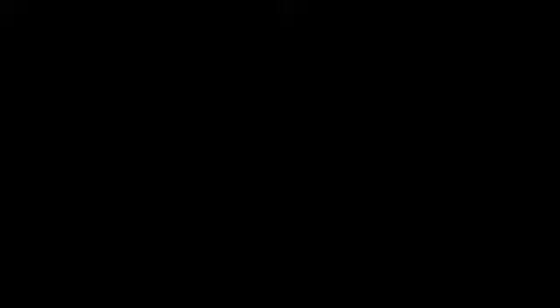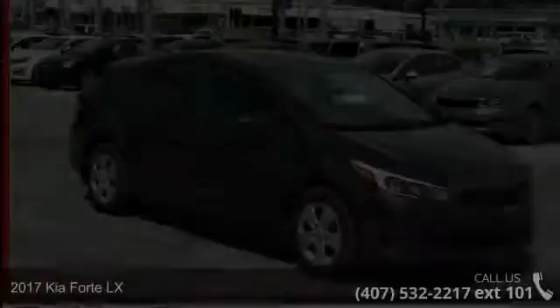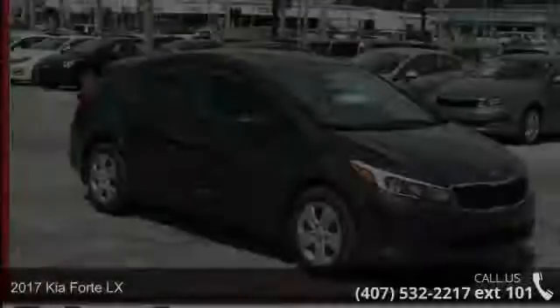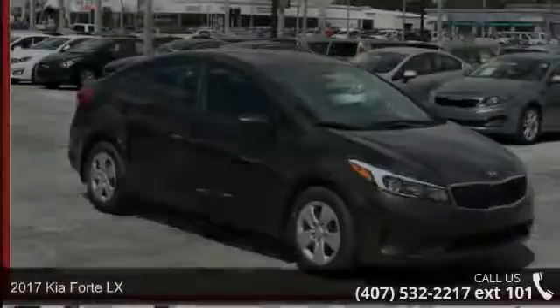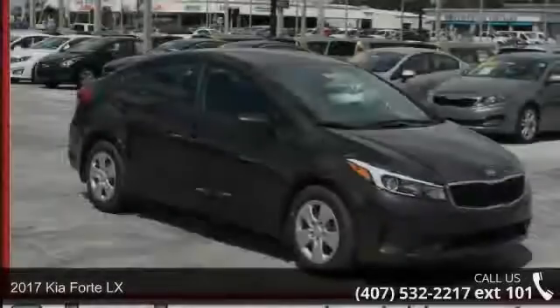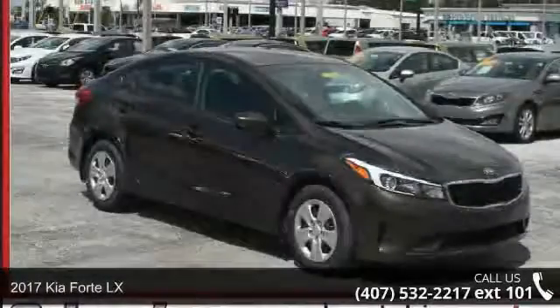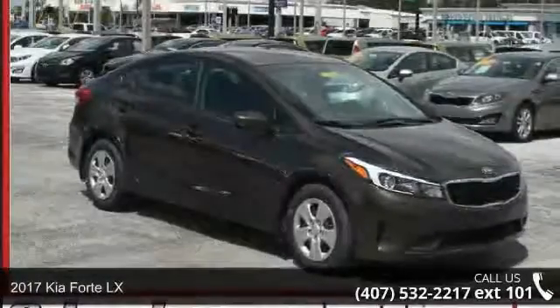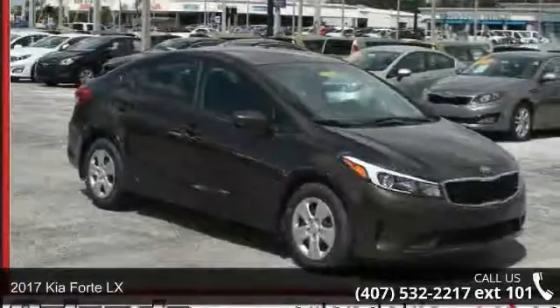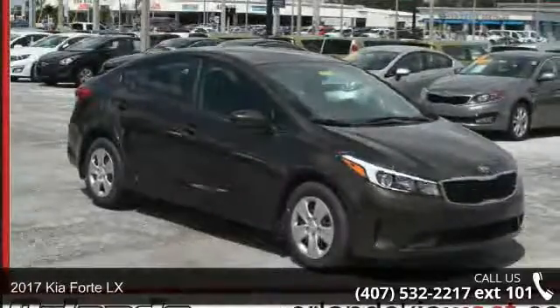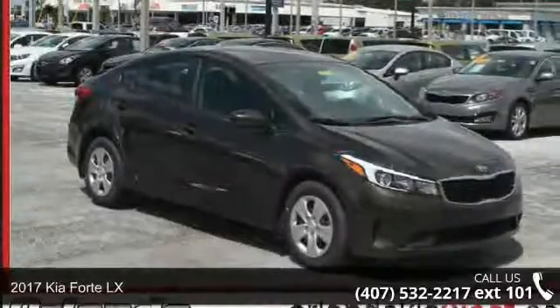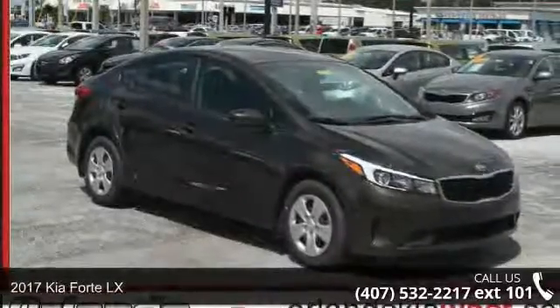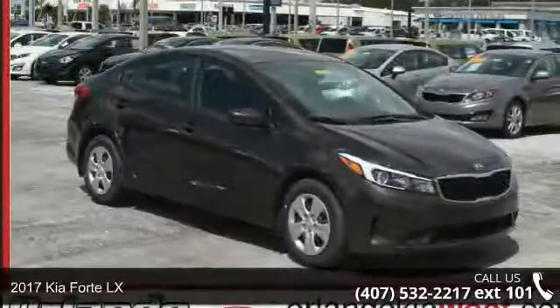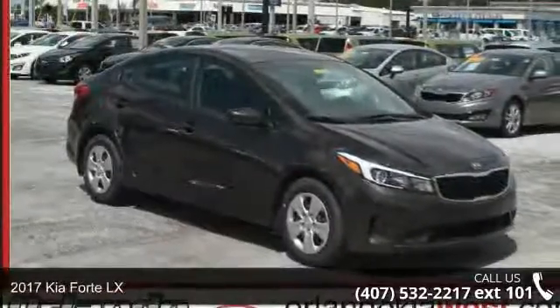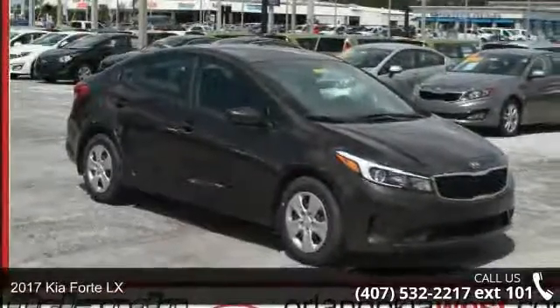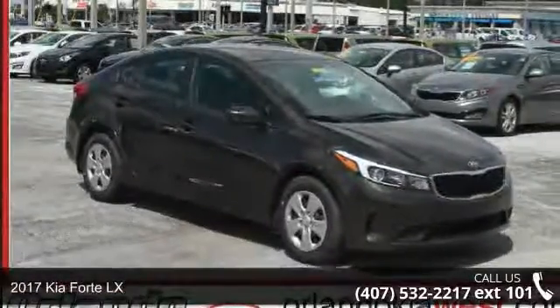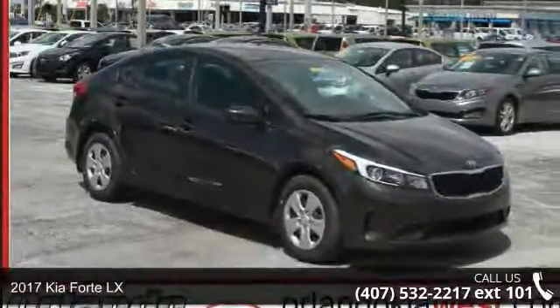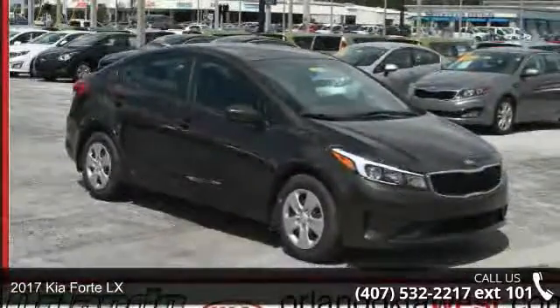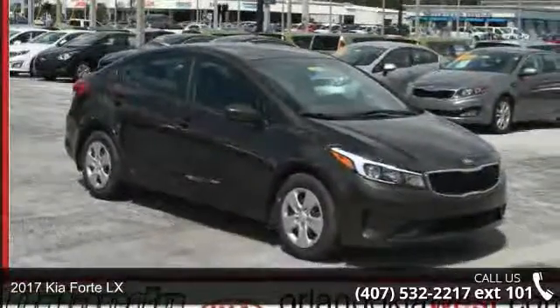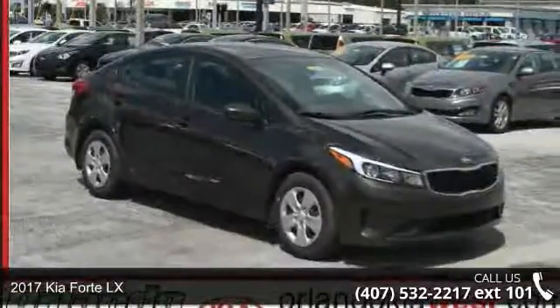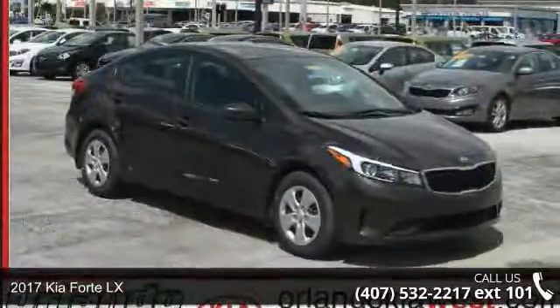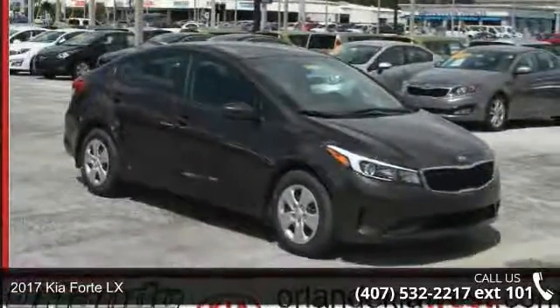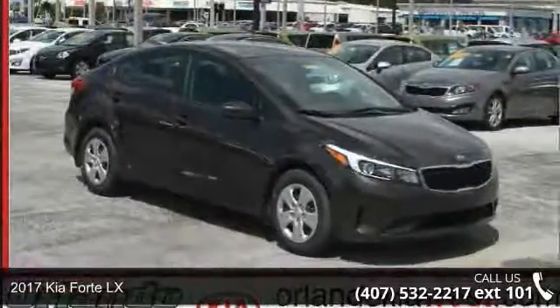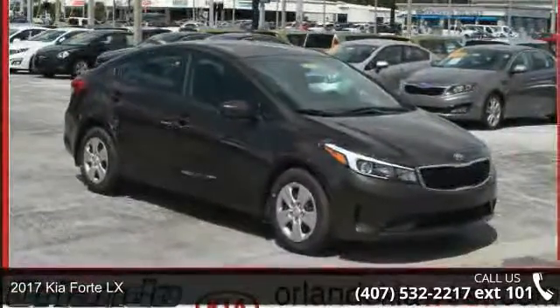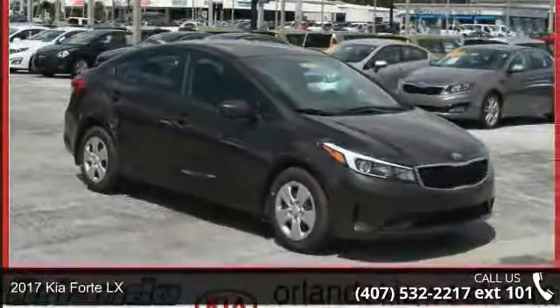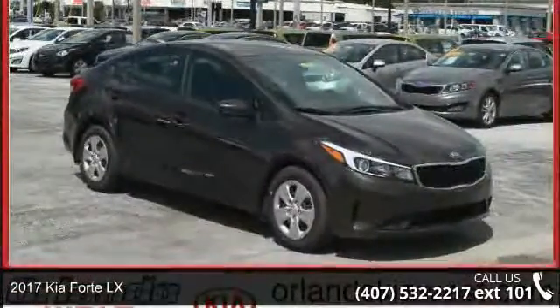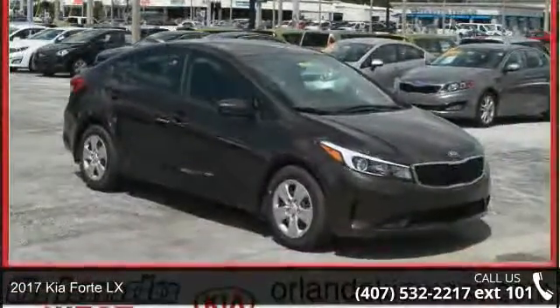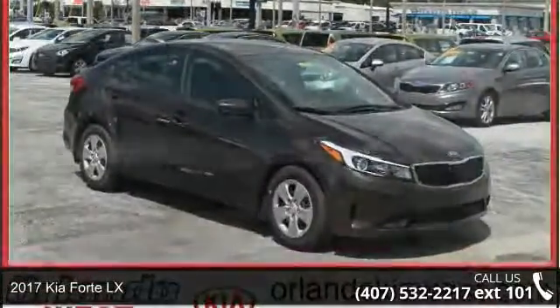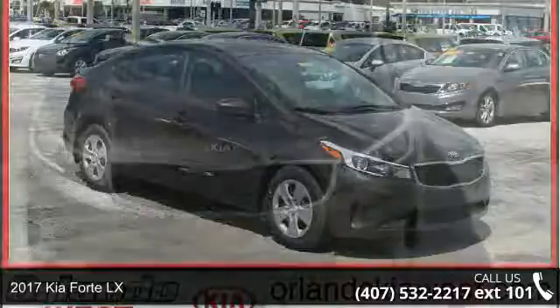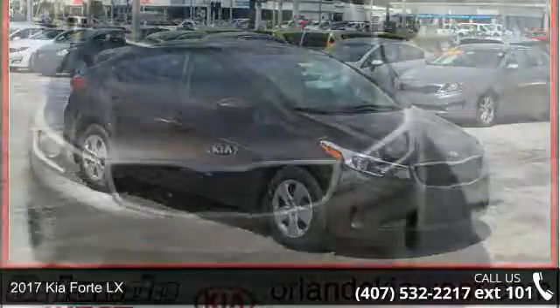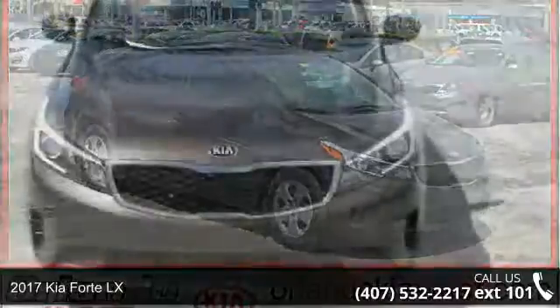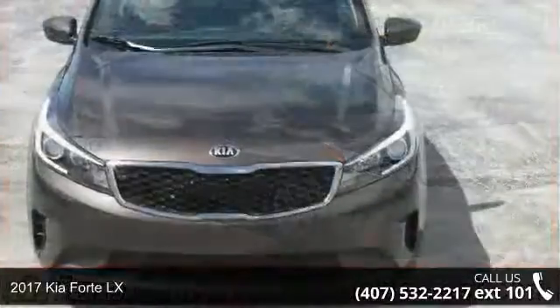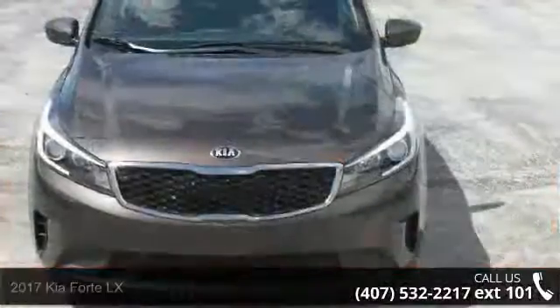Check out this 2017 Kia Forte LX. This may be the set of wheels you've been looking for.